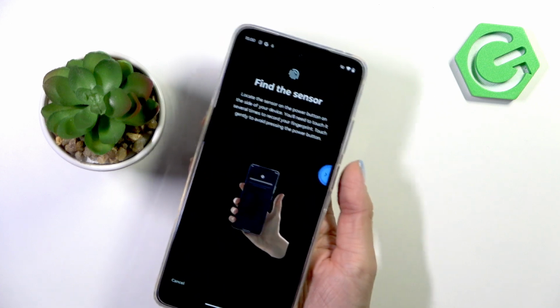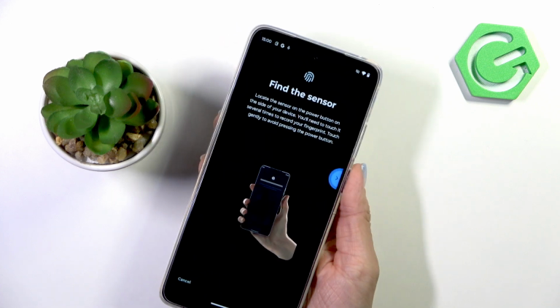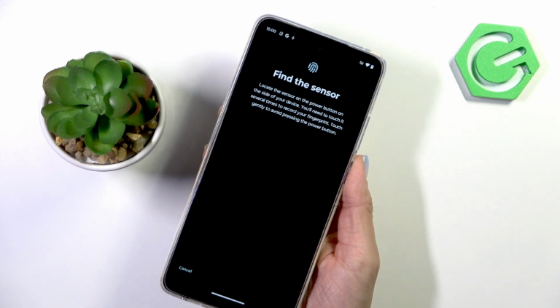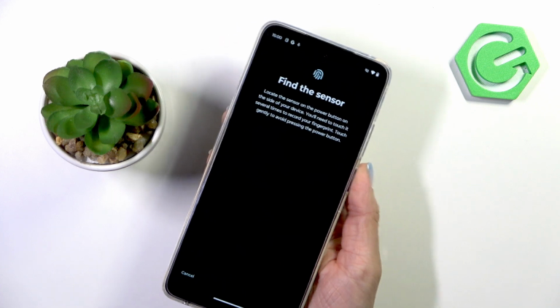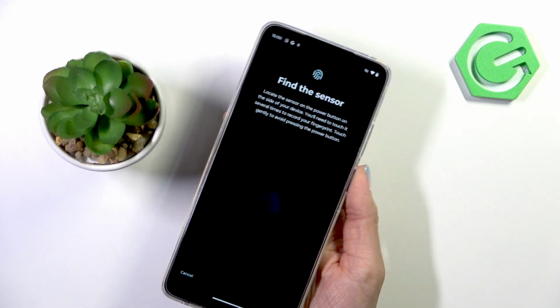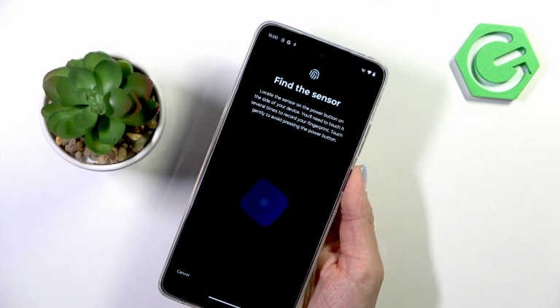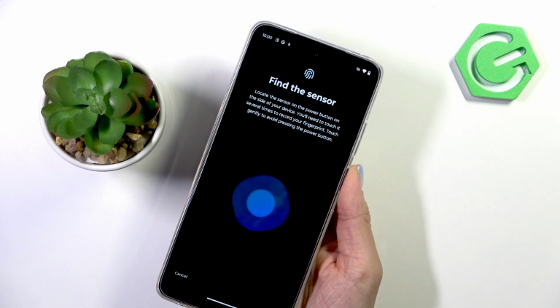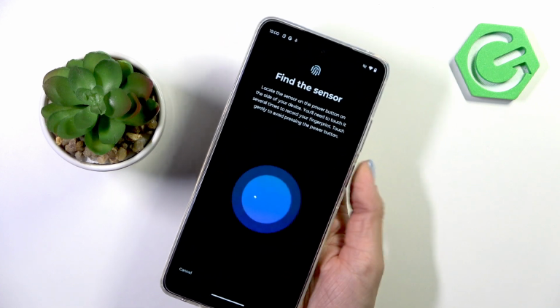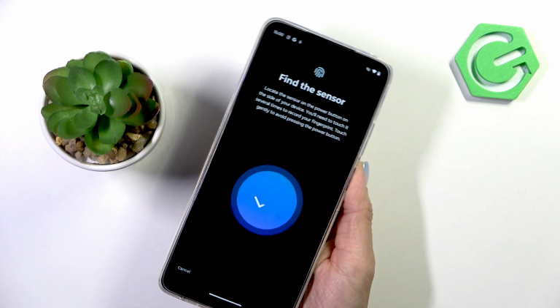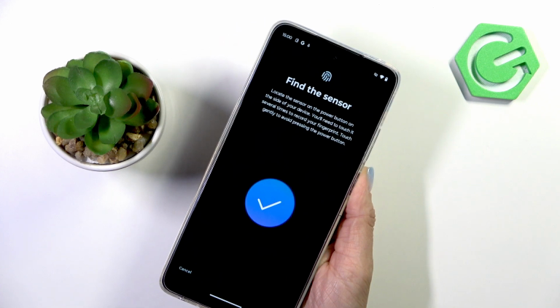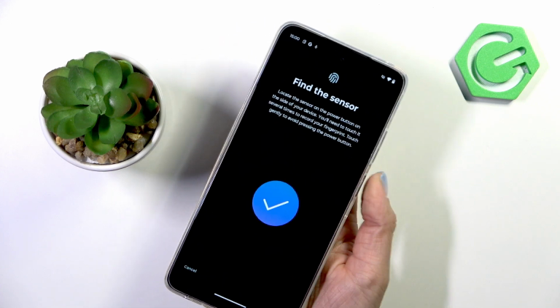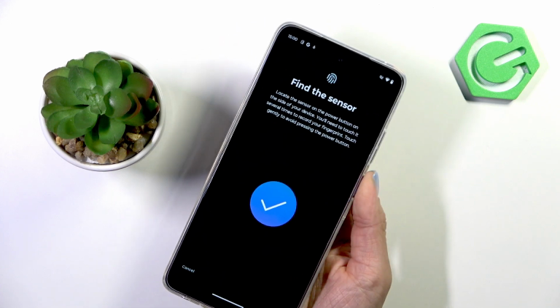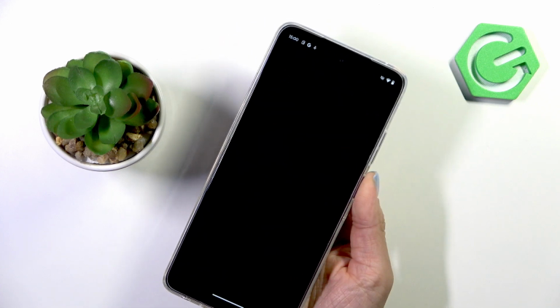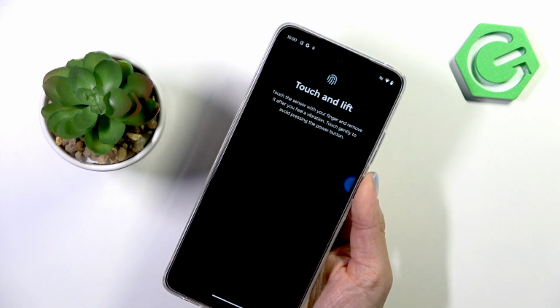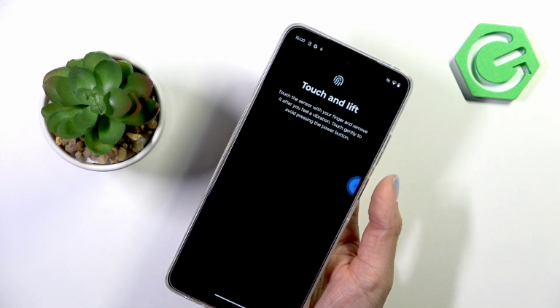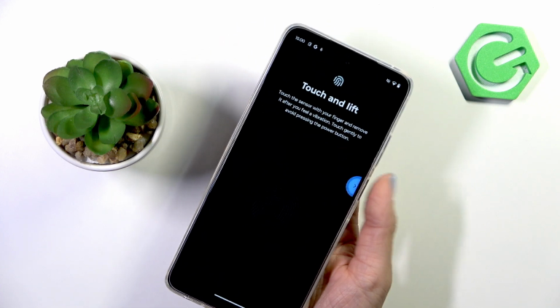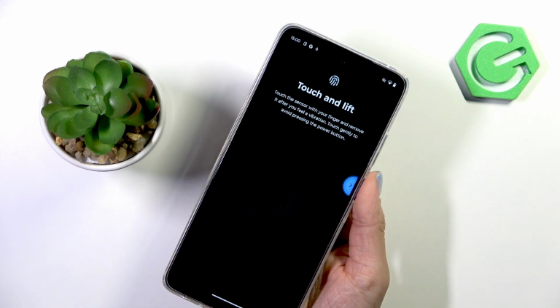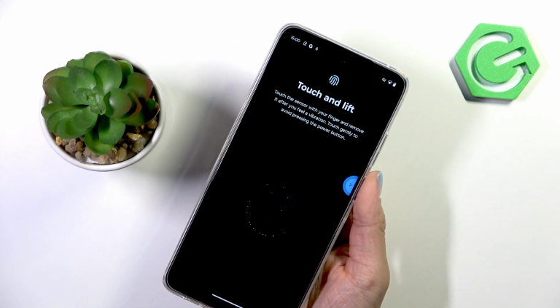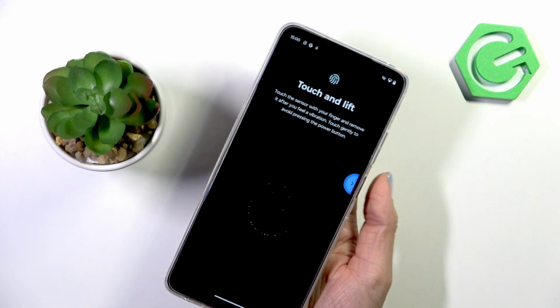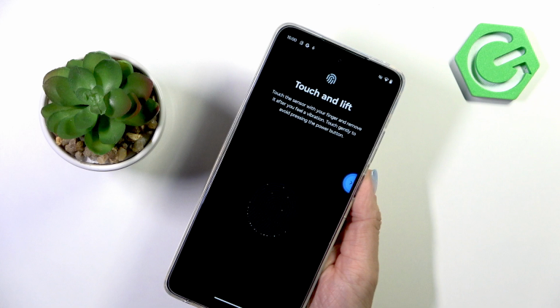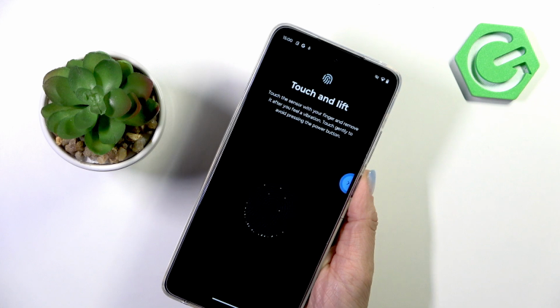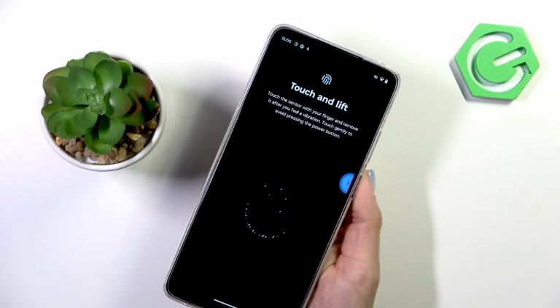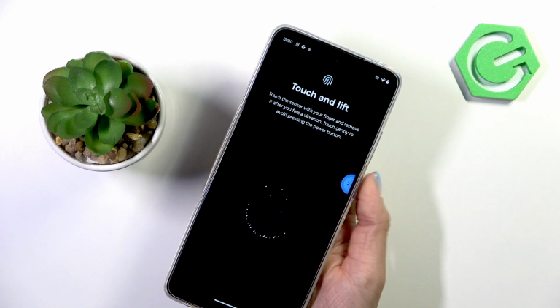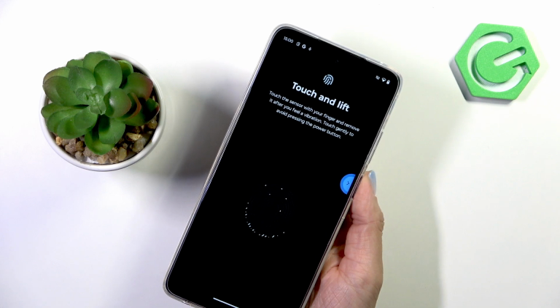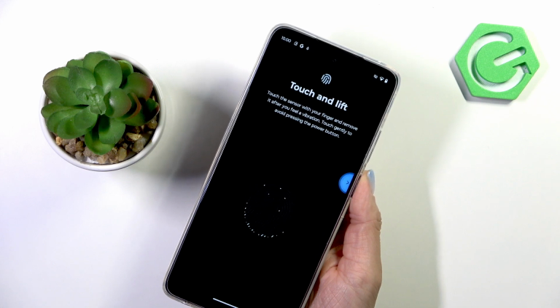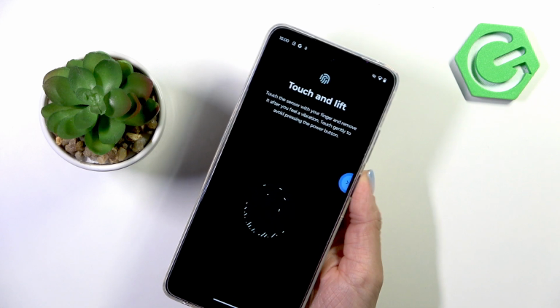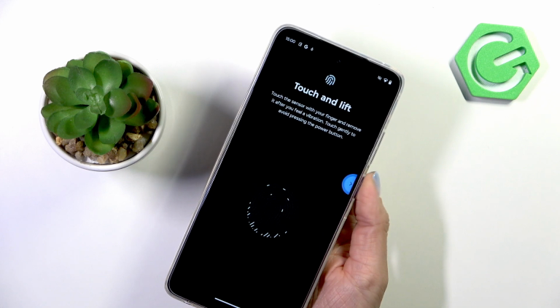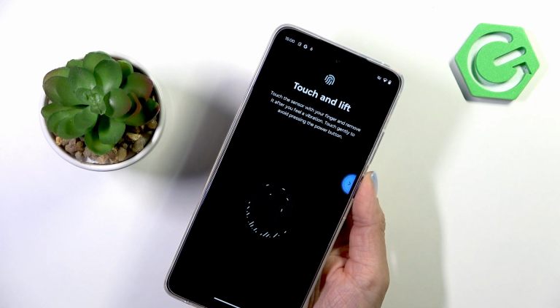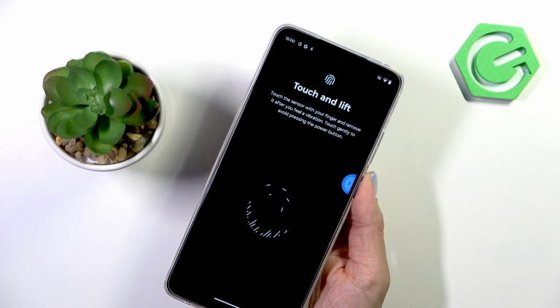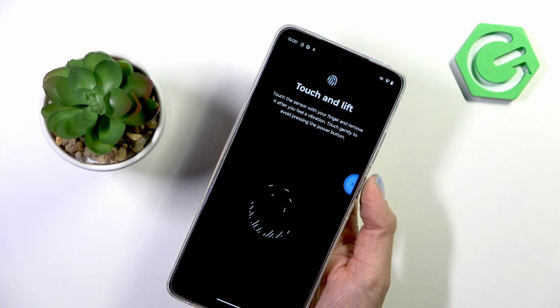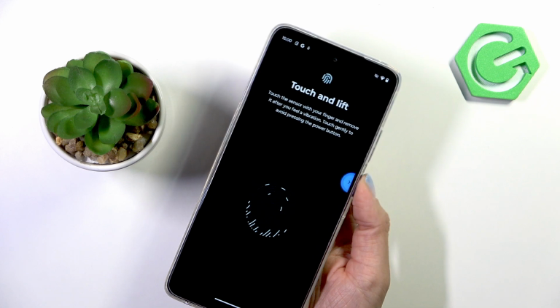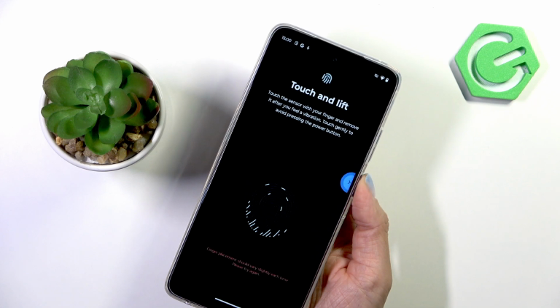Grab your phone as you normally would and keep tapping until it's fully added. You will be informed on your screen when it's complete.